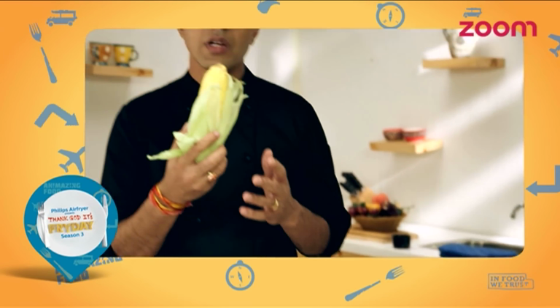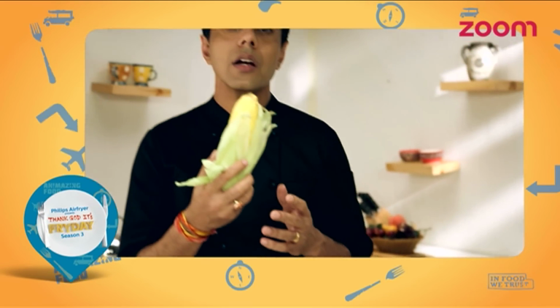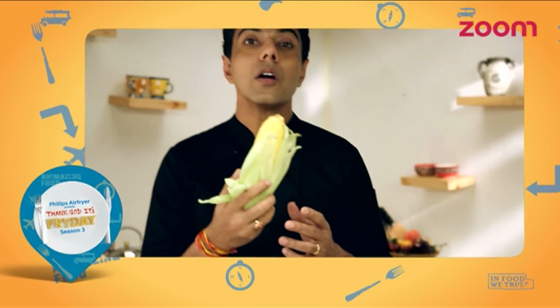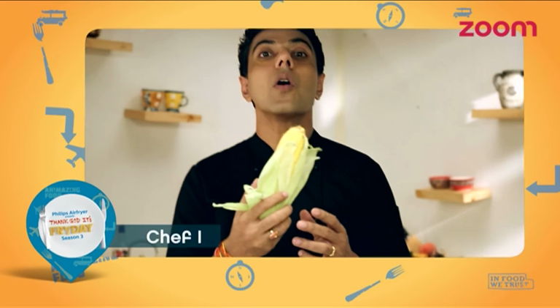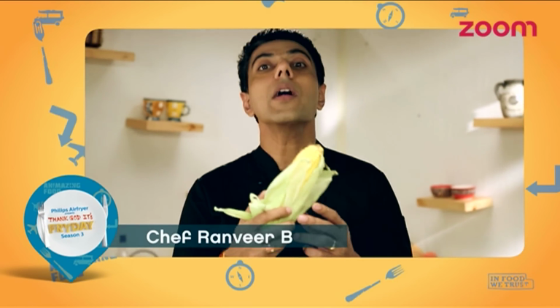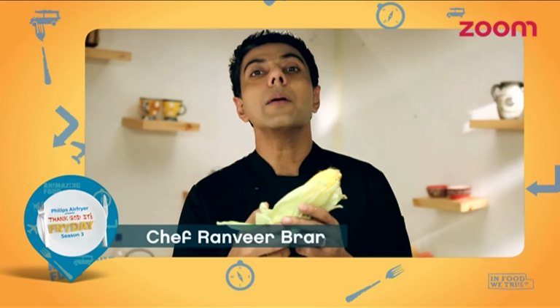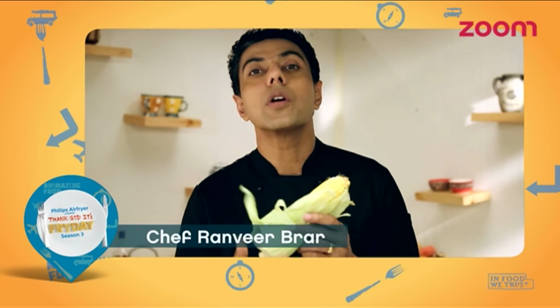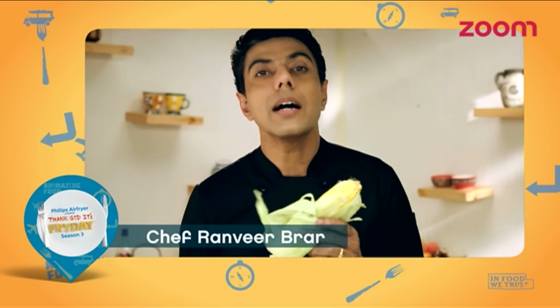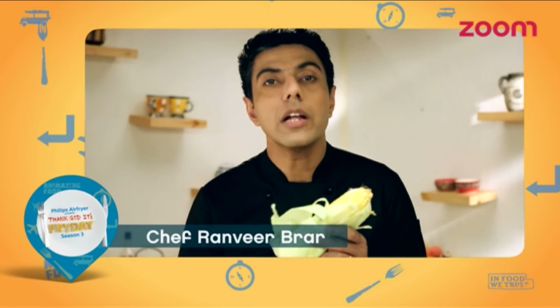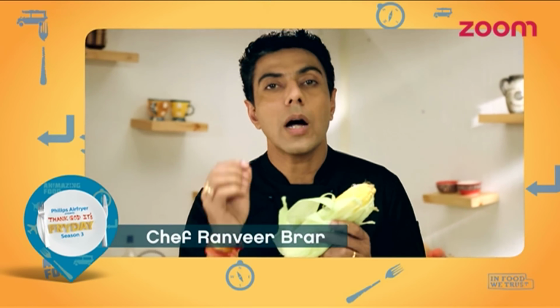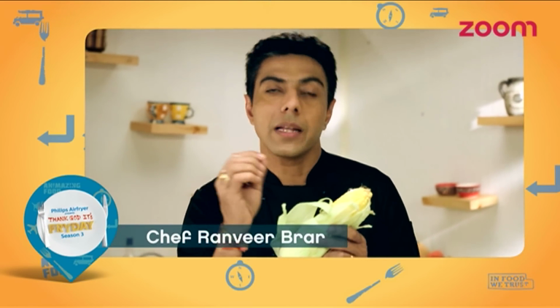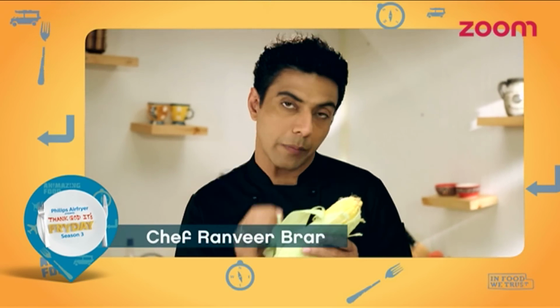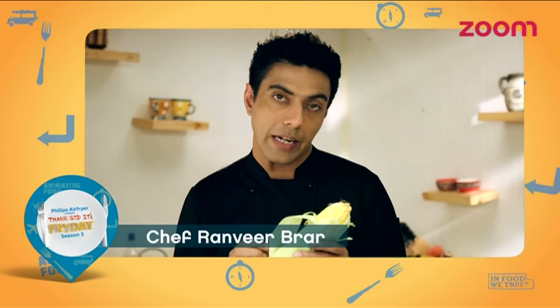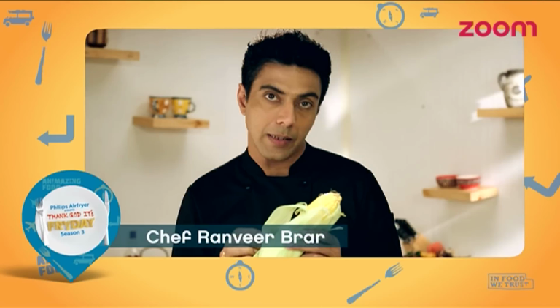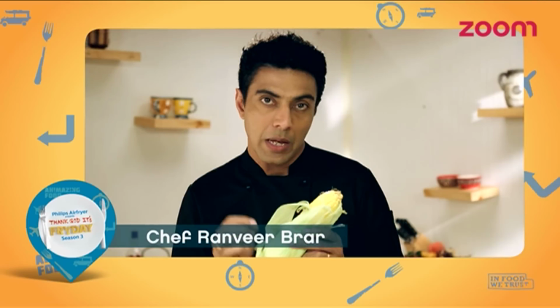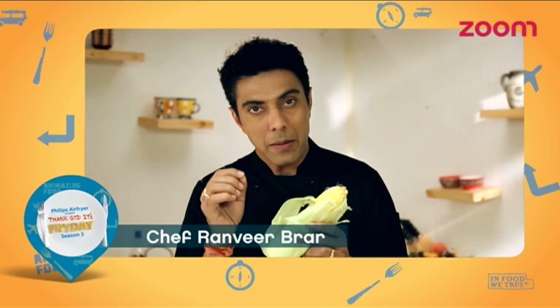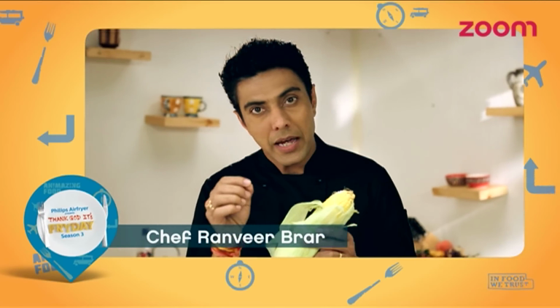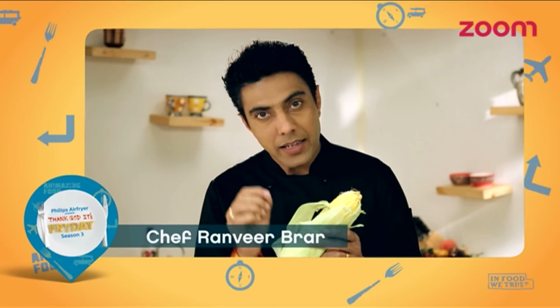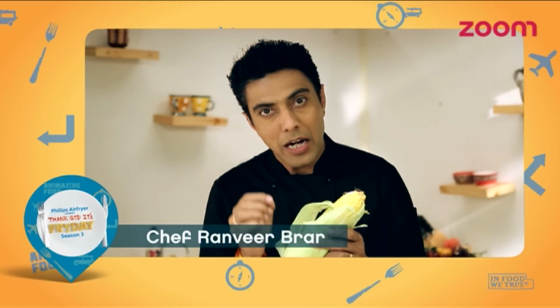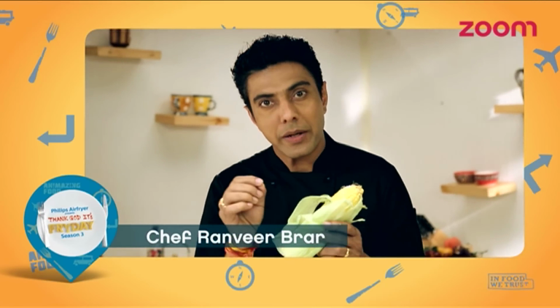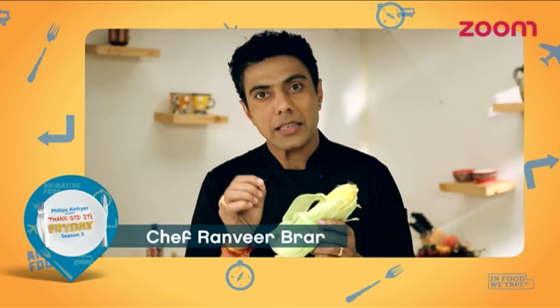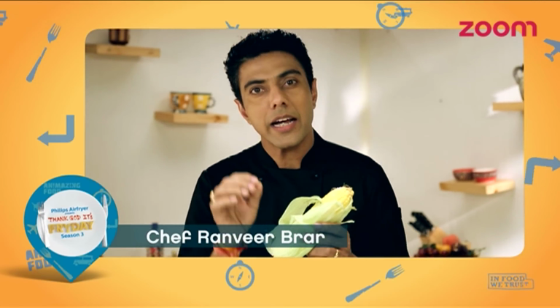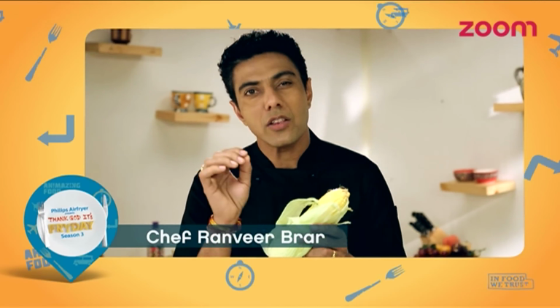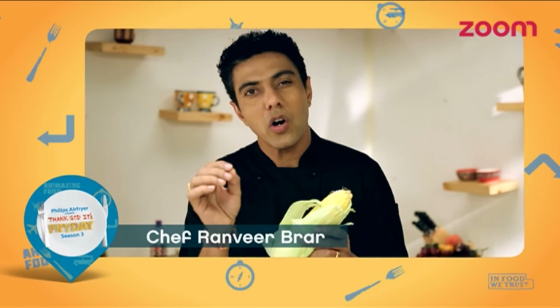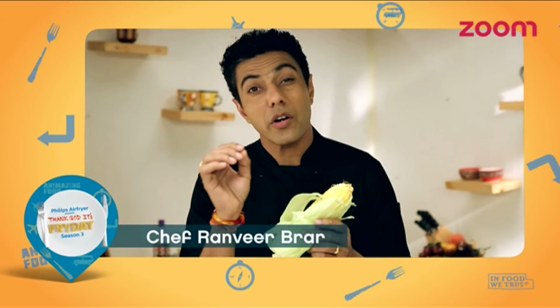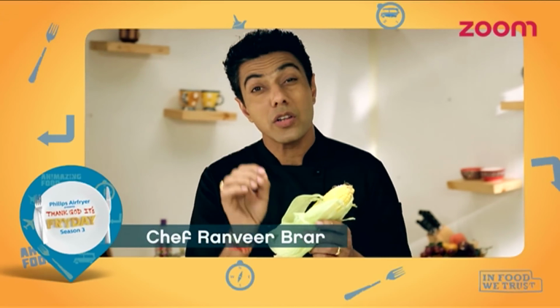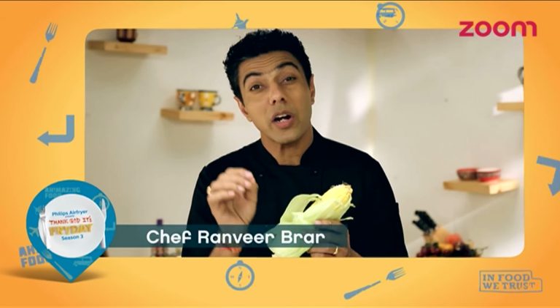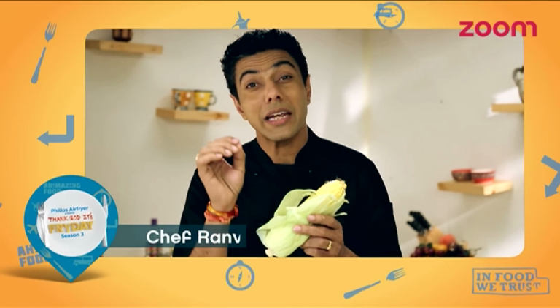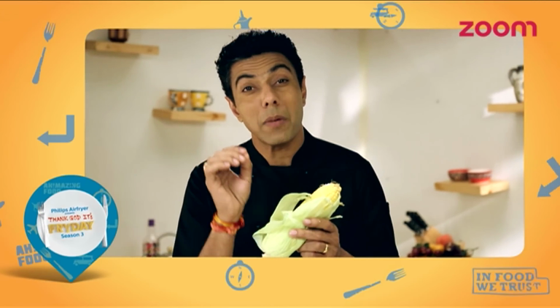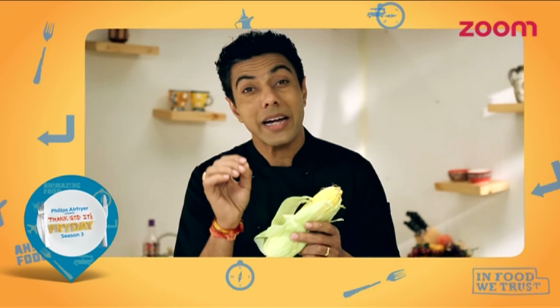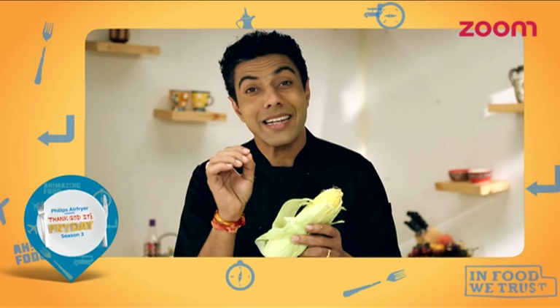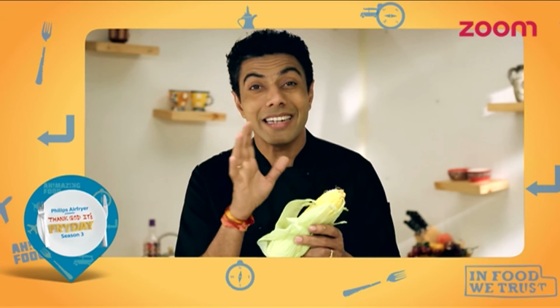If you say corn or butter, what comes to your mind? In my mind, we are going to make indore-style mackay cheese patties.